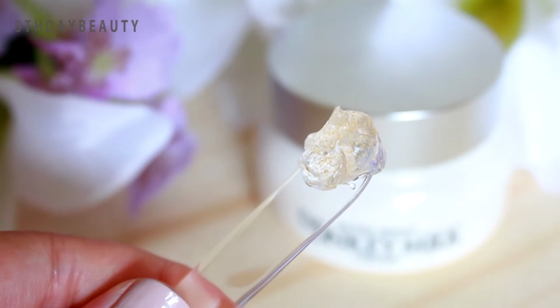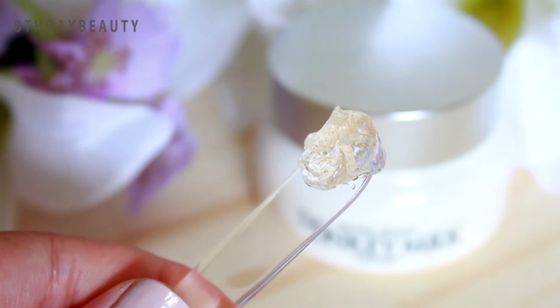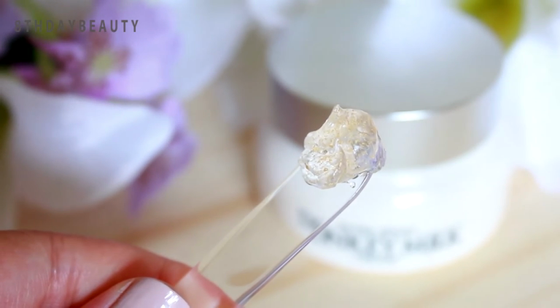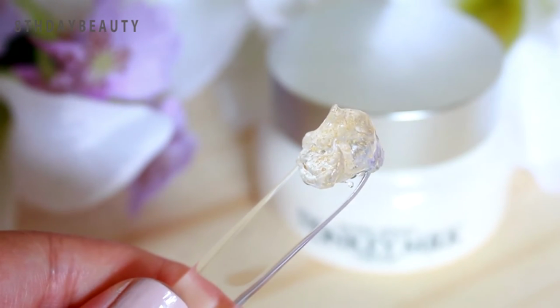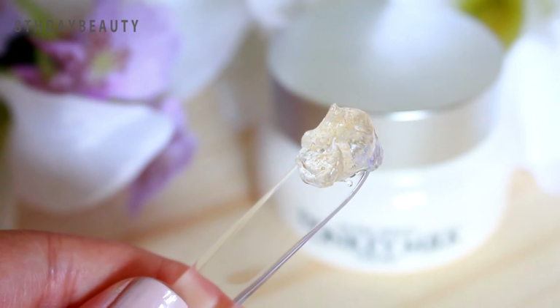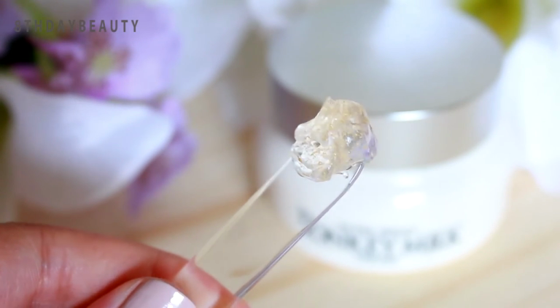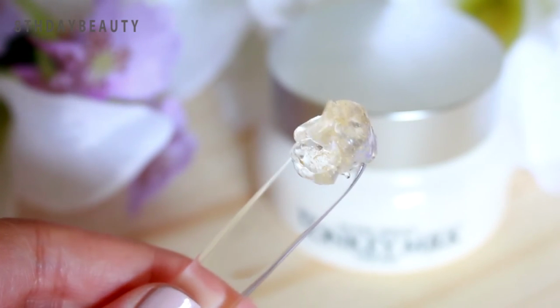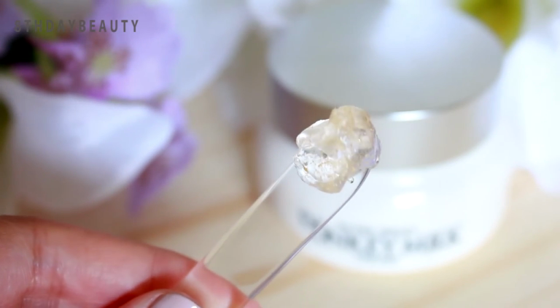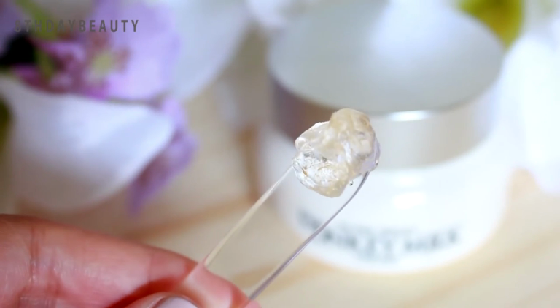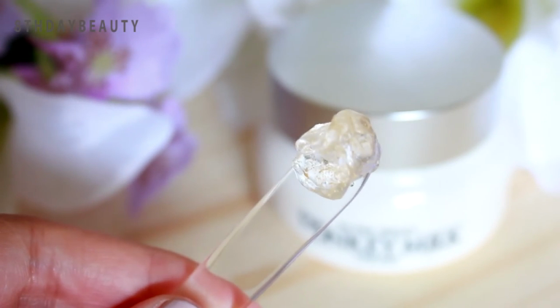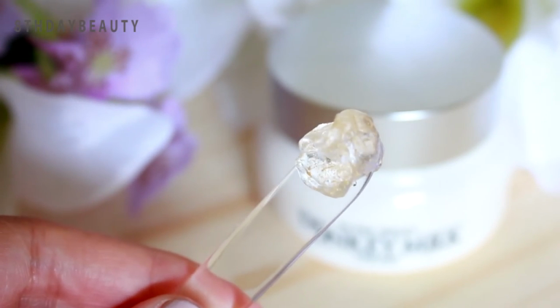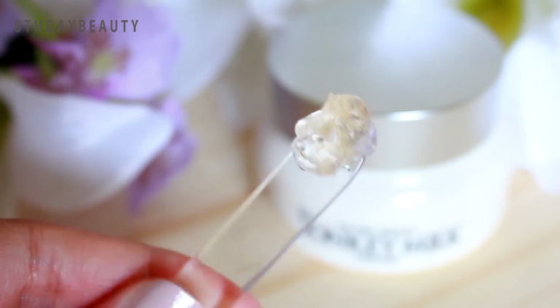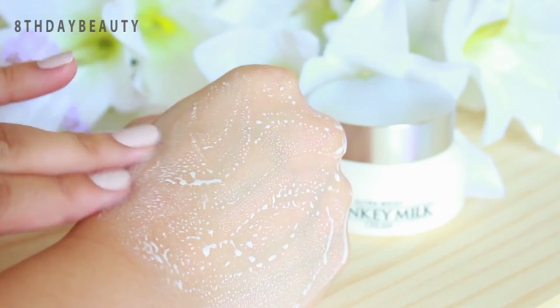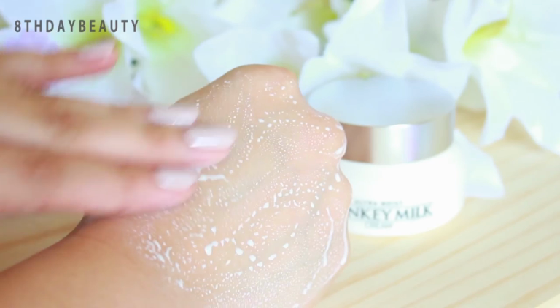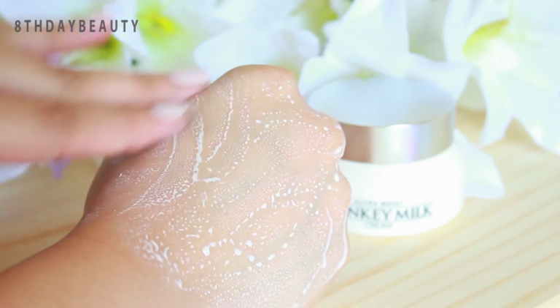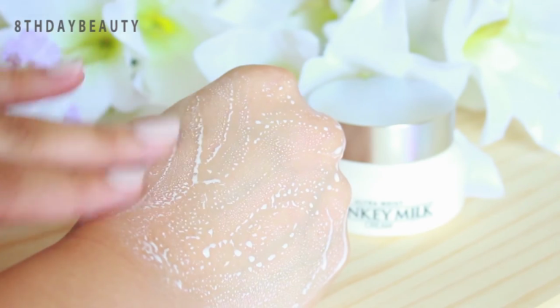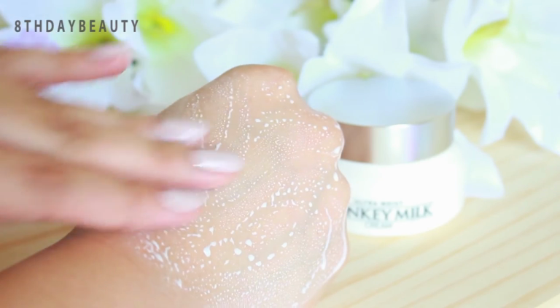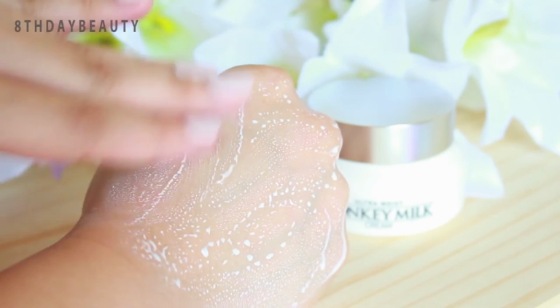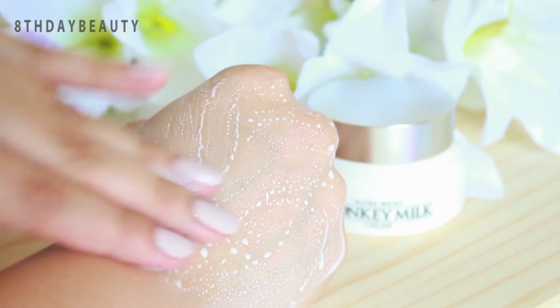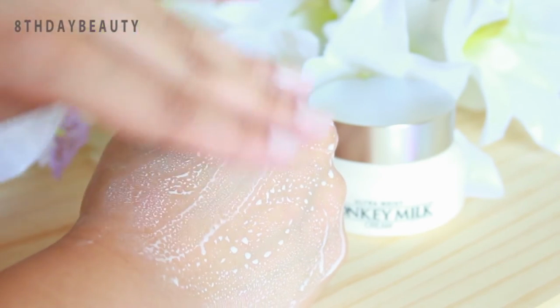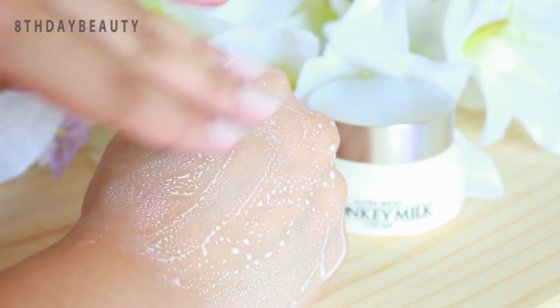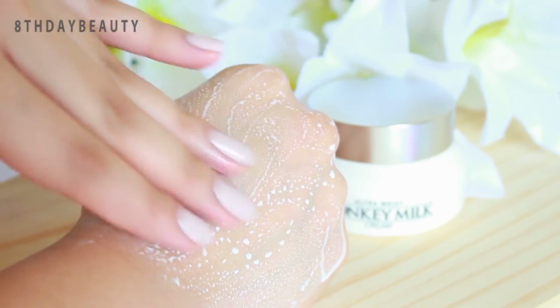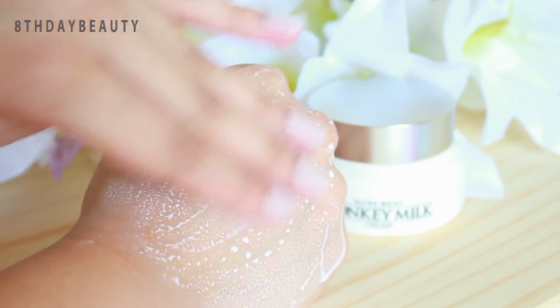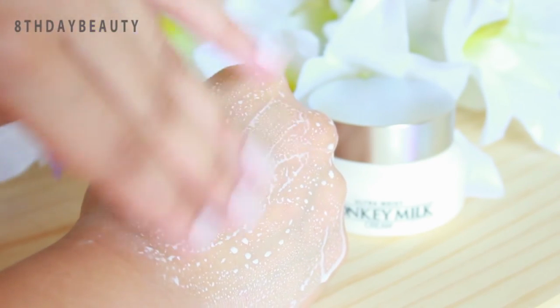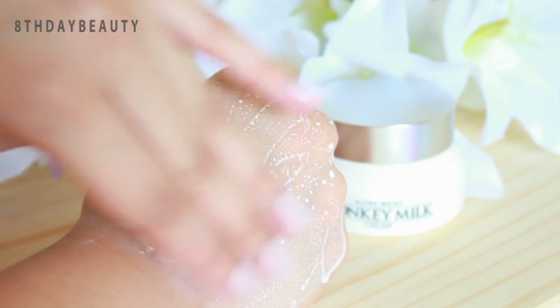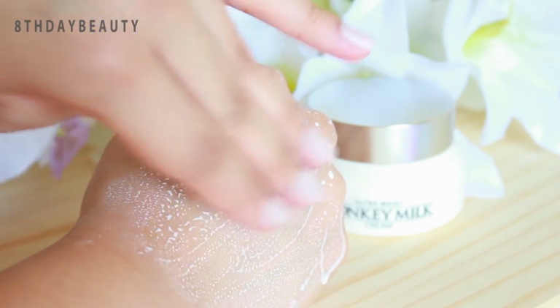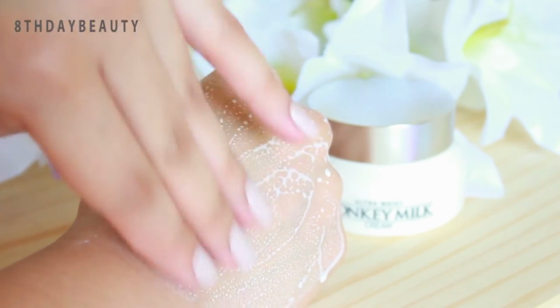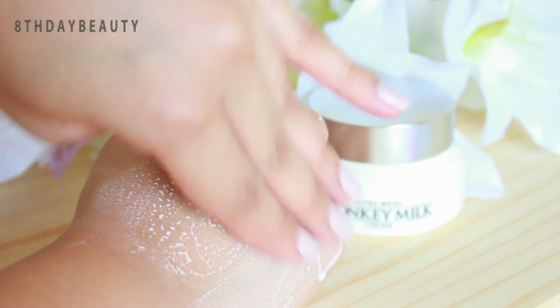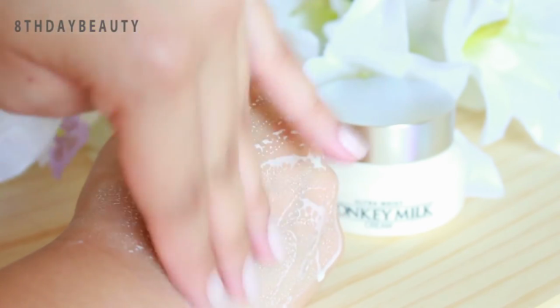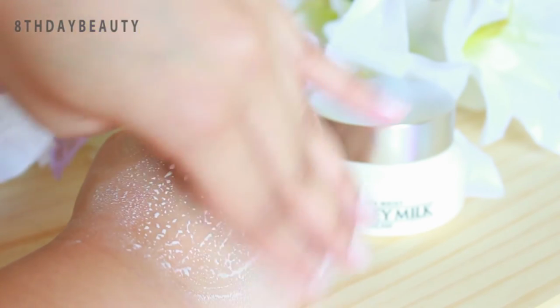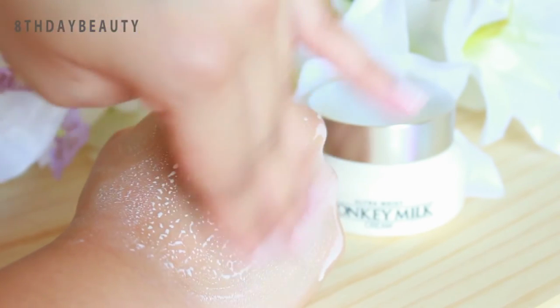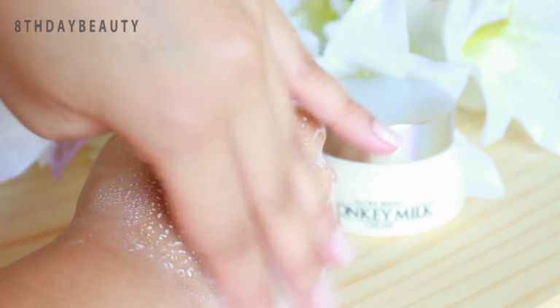The donkey milk is encapsulated in tiny gold pearls and is released when you rub the product in and pop them. Isn't that so cool? I find it so interesting.